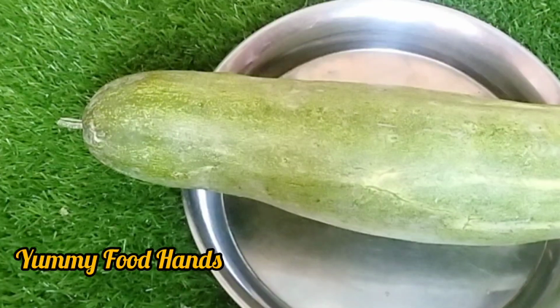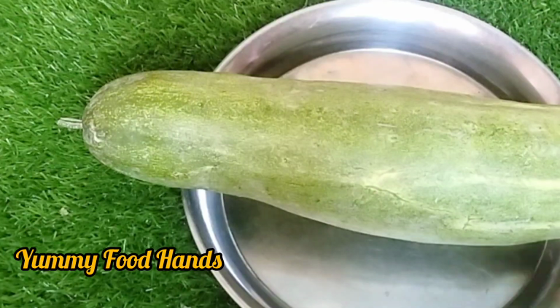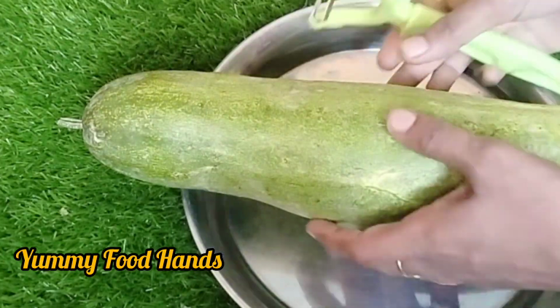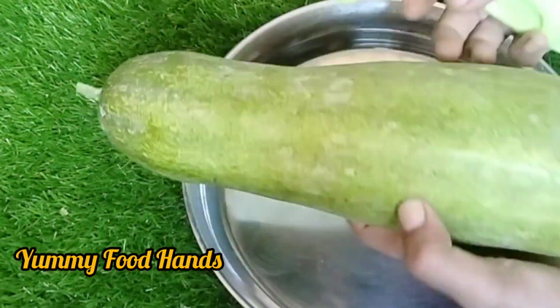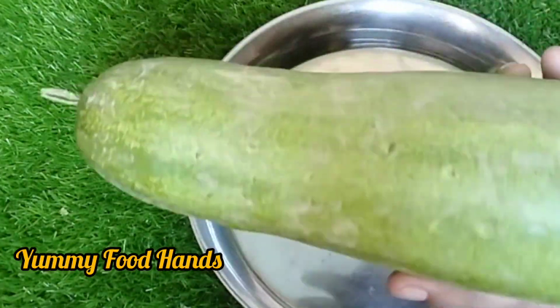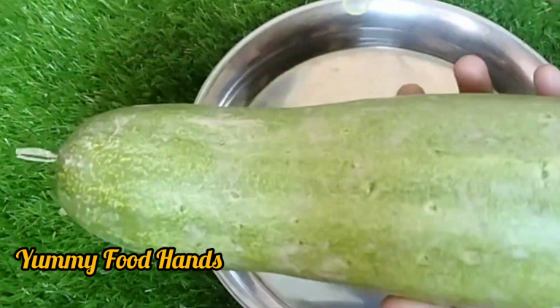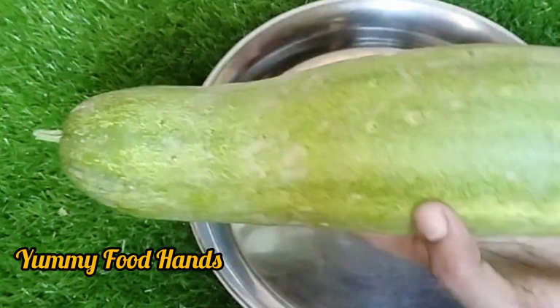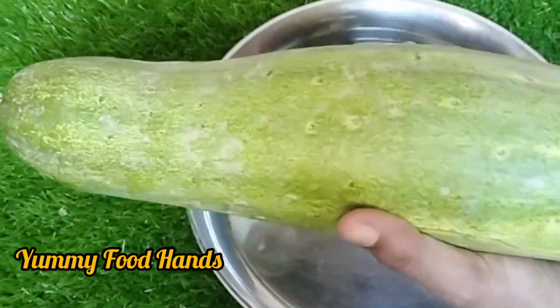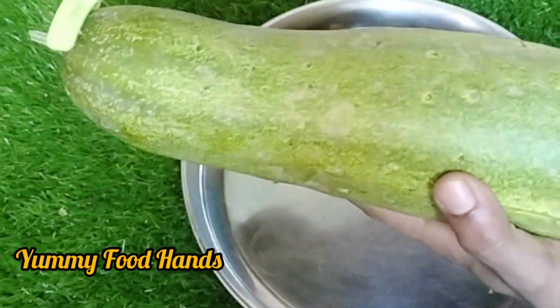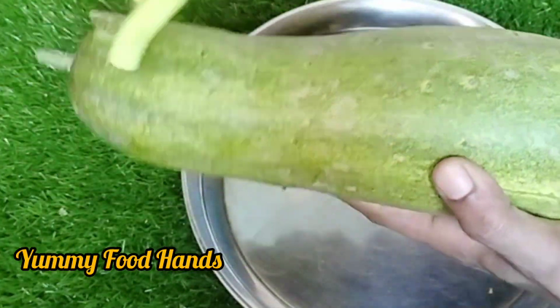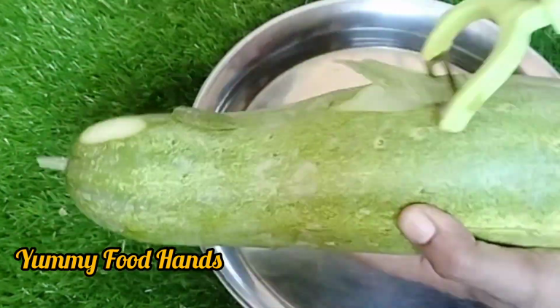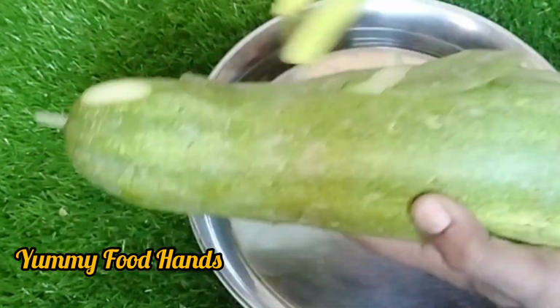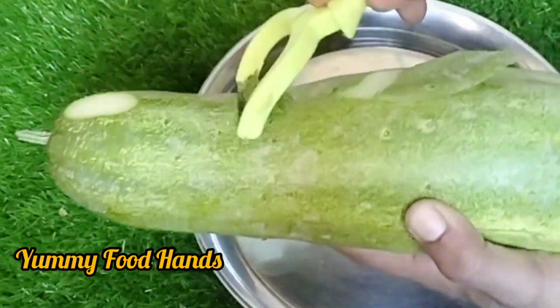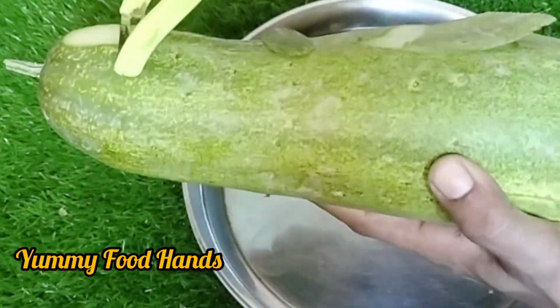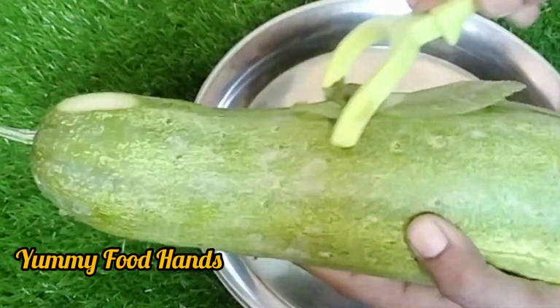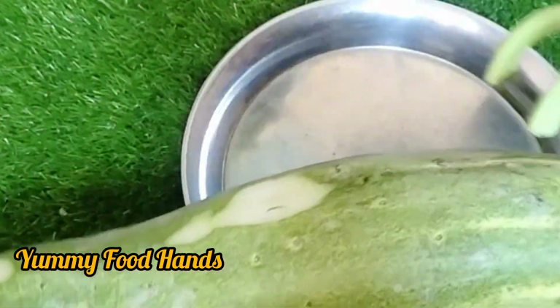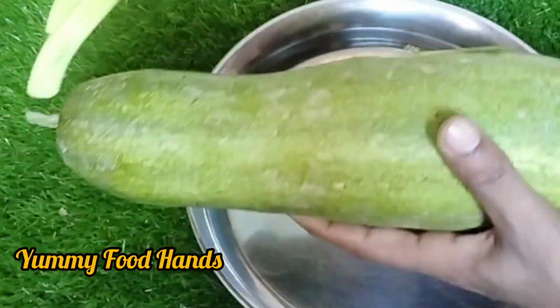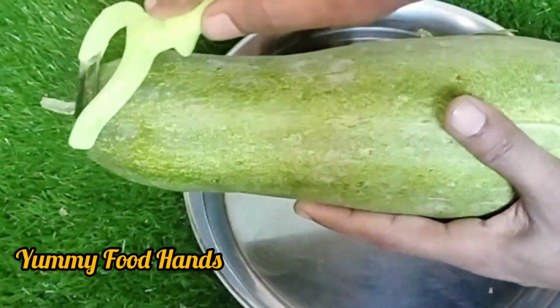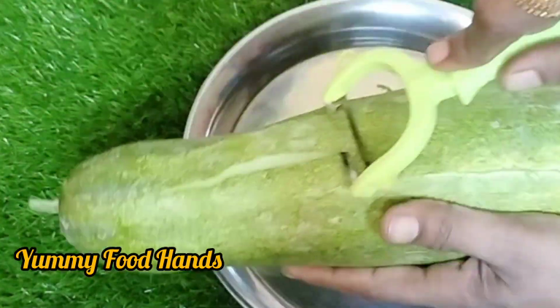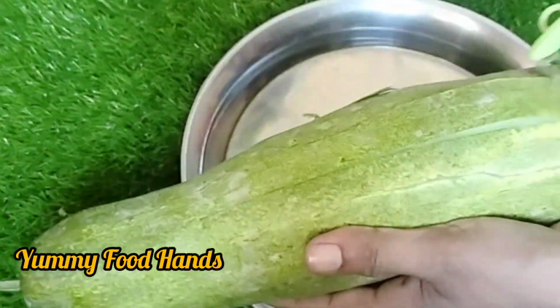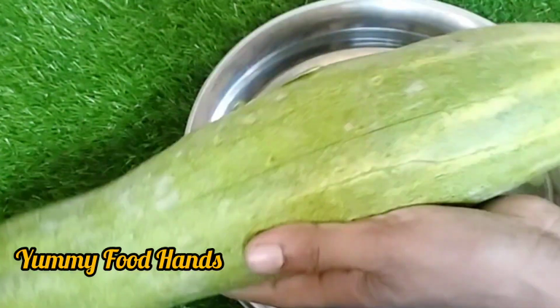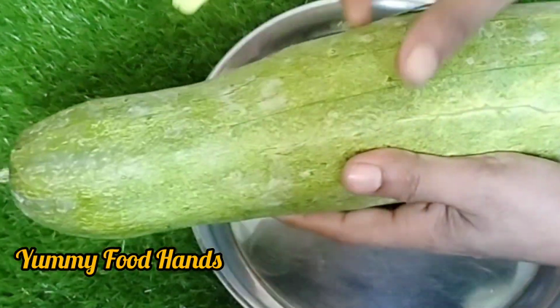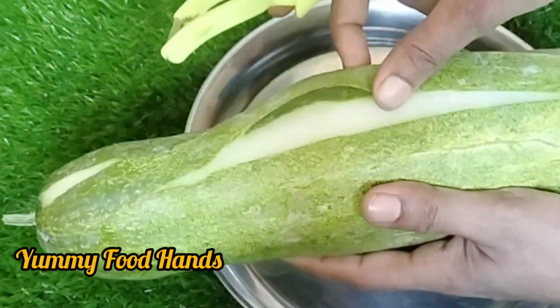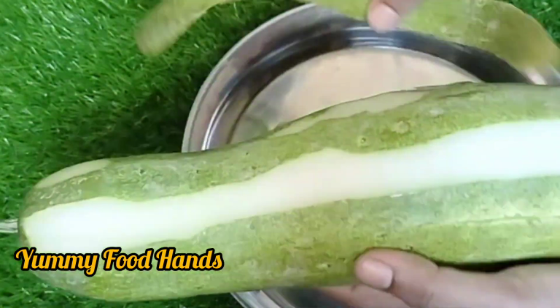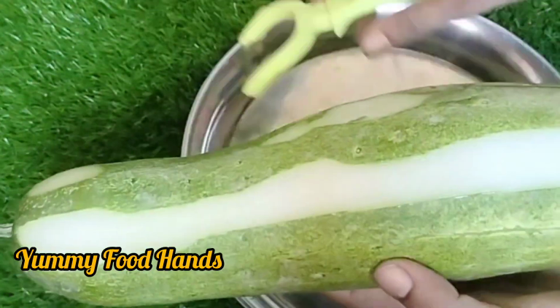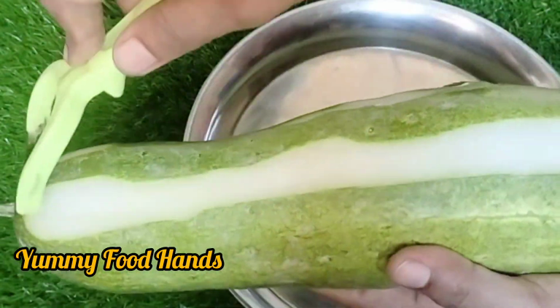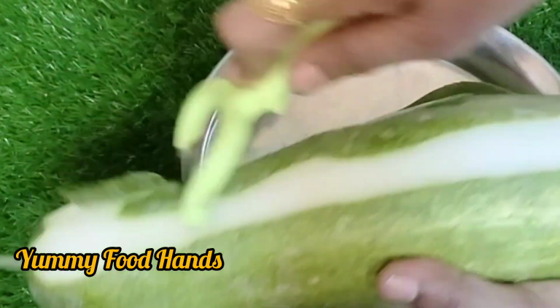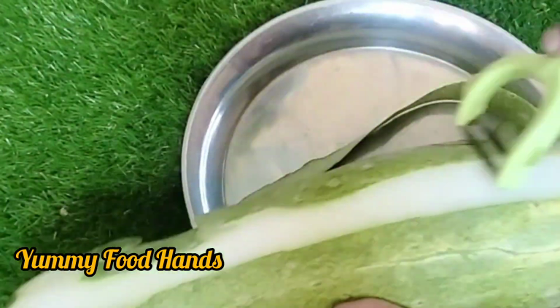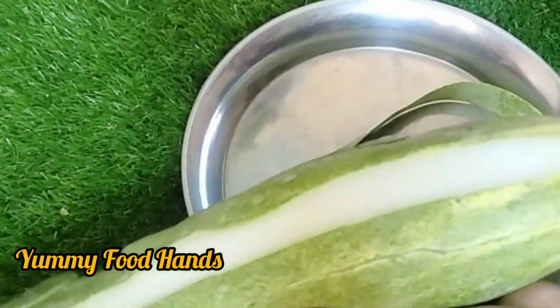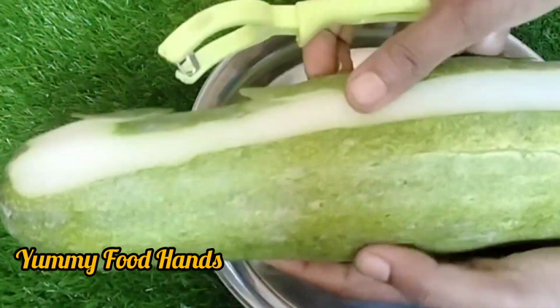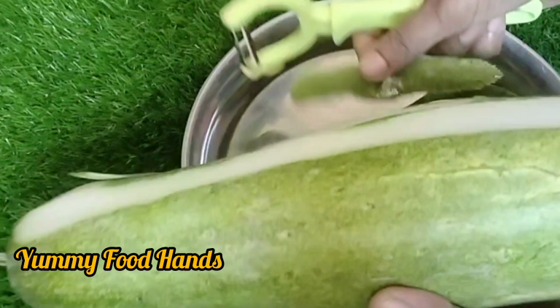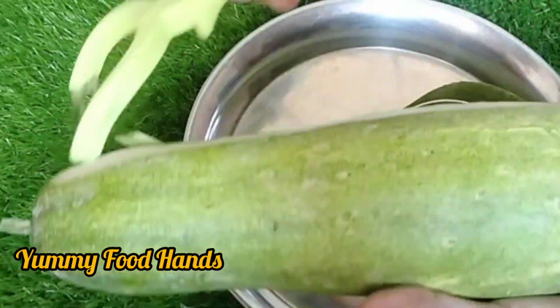Asalamu alaikum, shabai. How was it? Great. Today we're going to share a great recipe with the sauce.